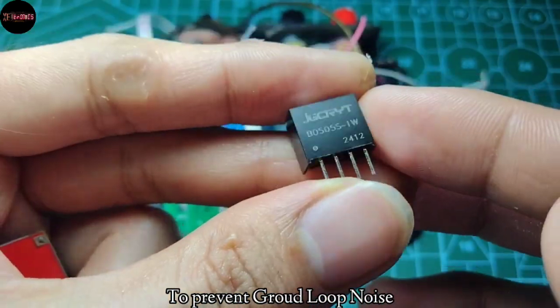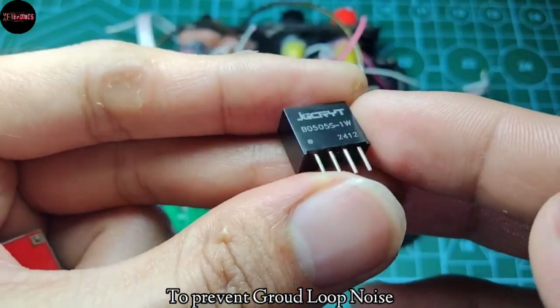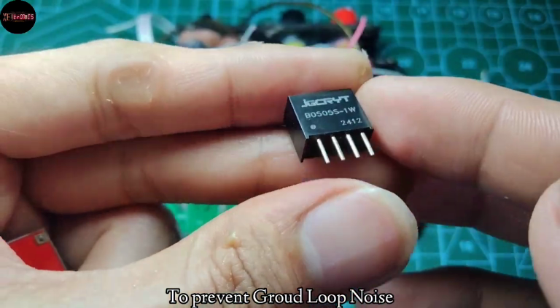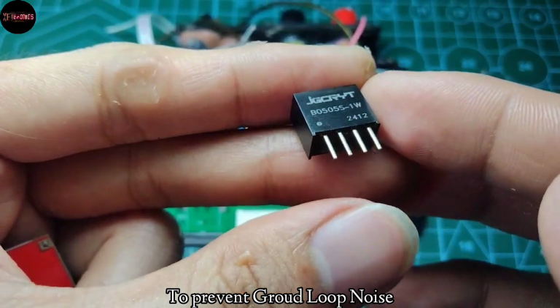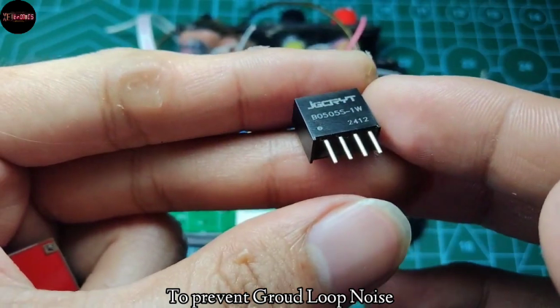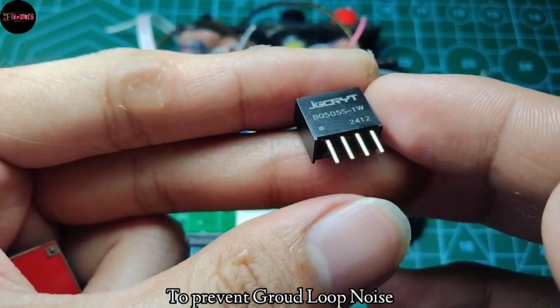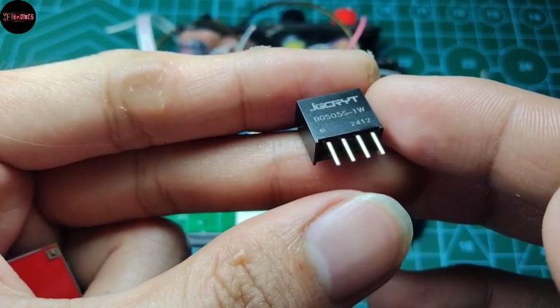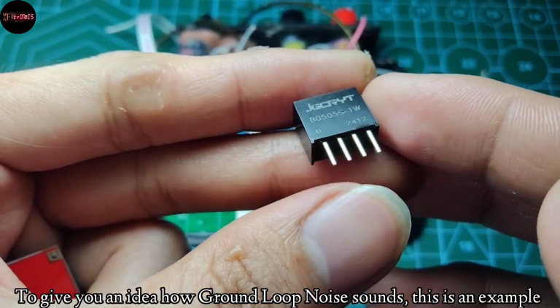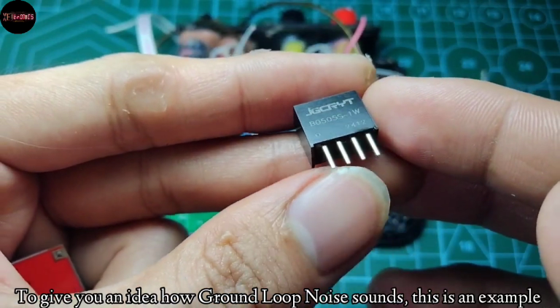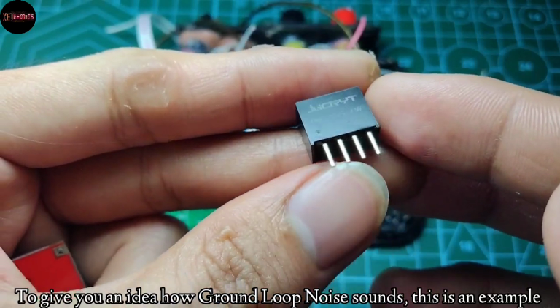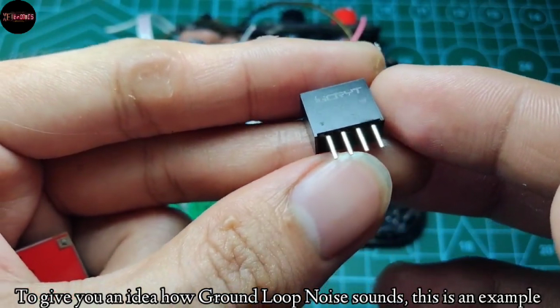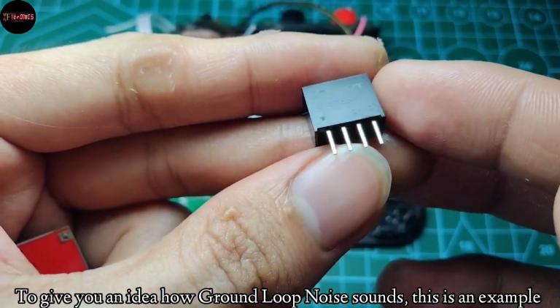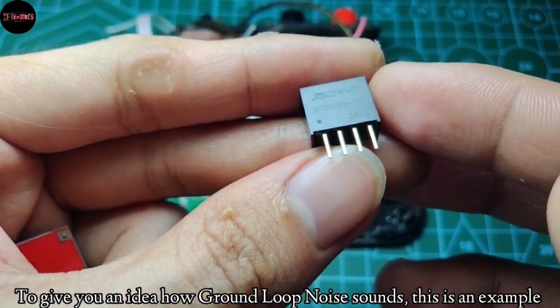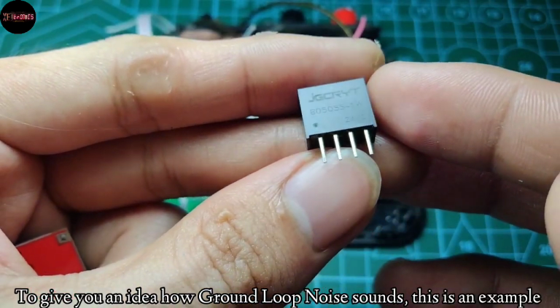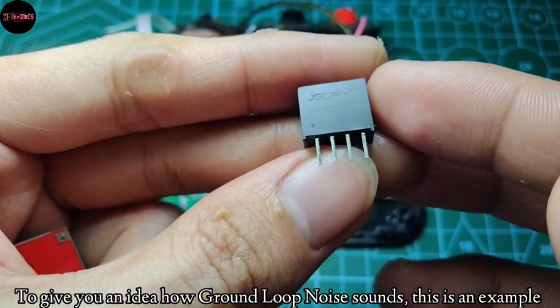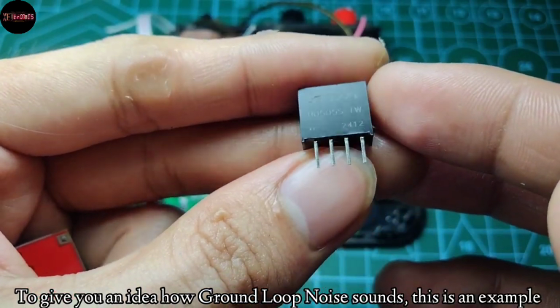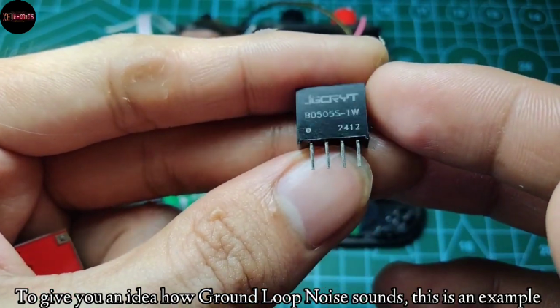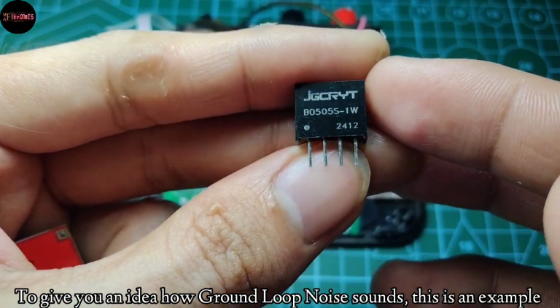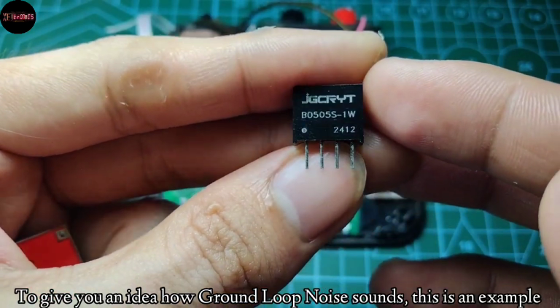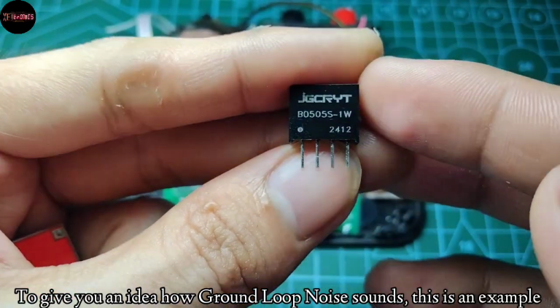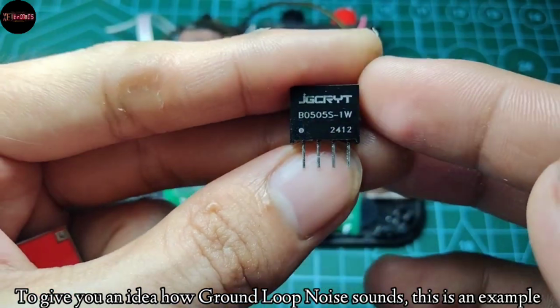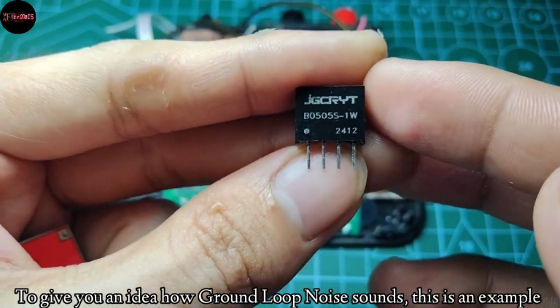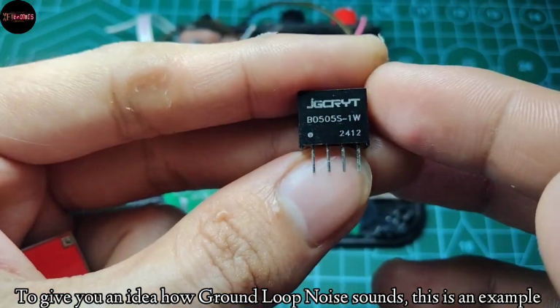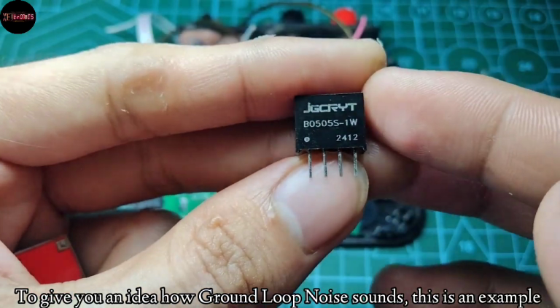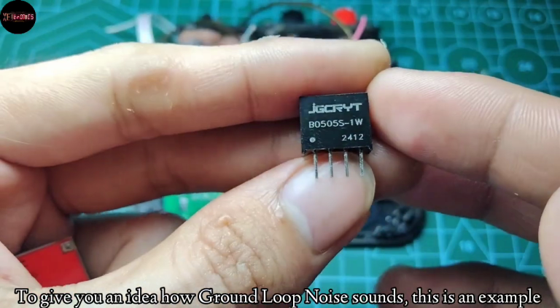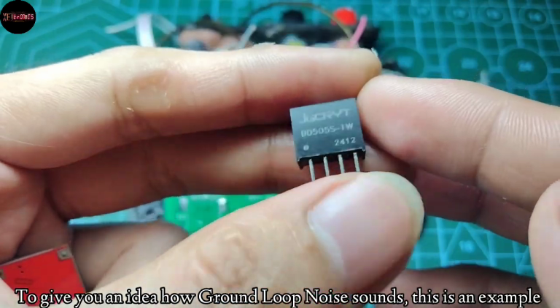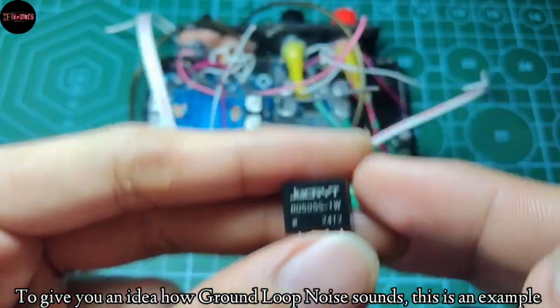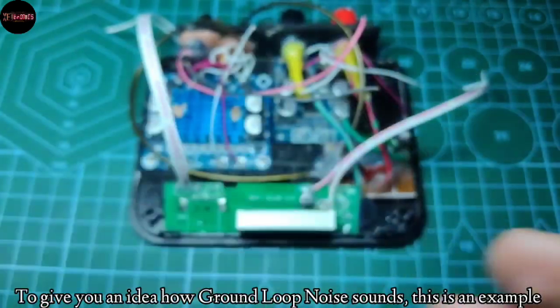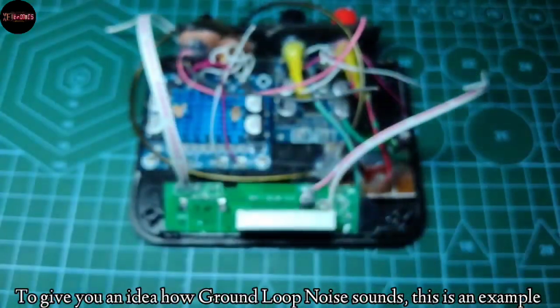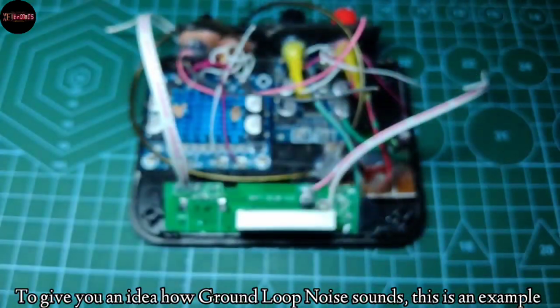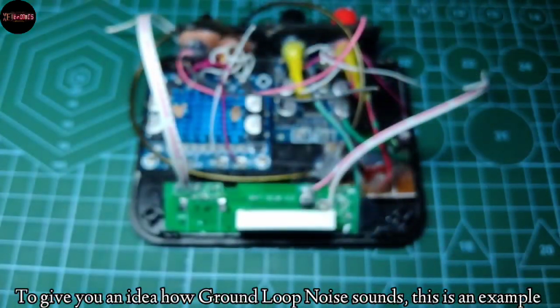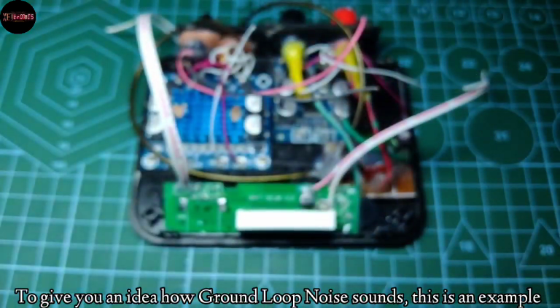To give you an idea of how ground loop noise sounds, here is an example.